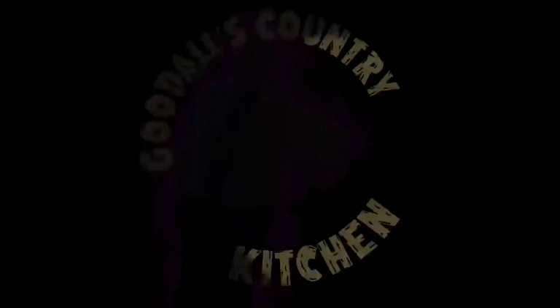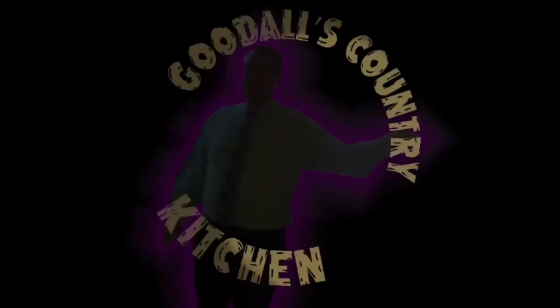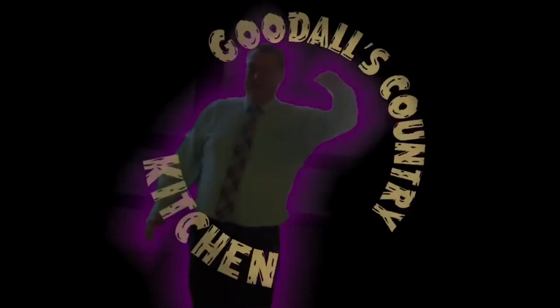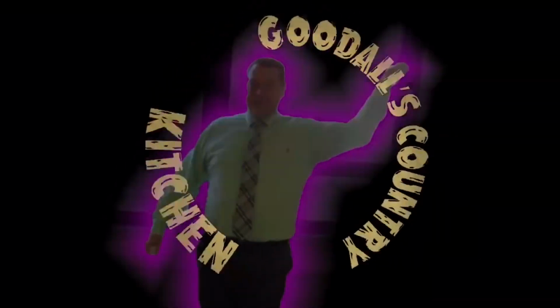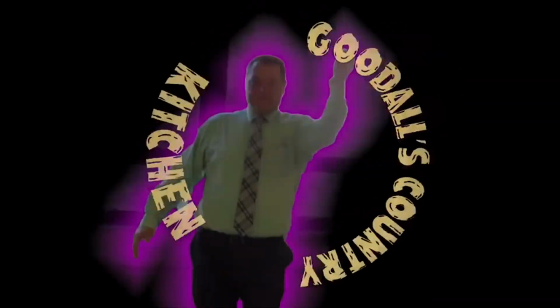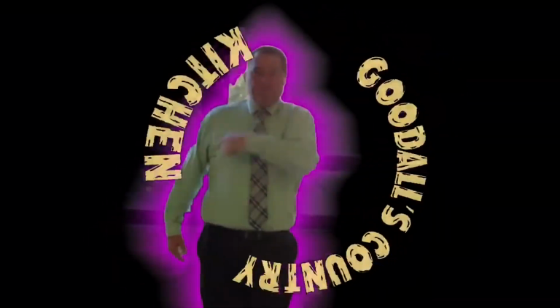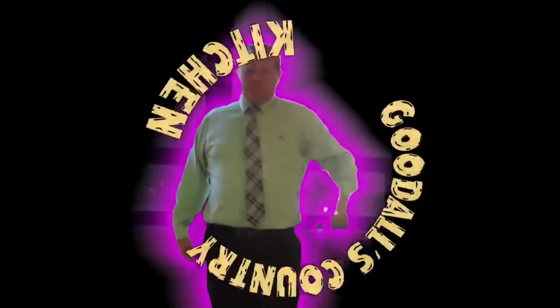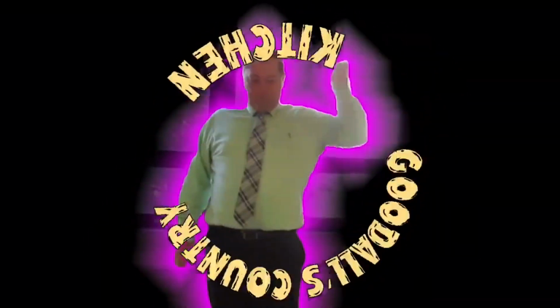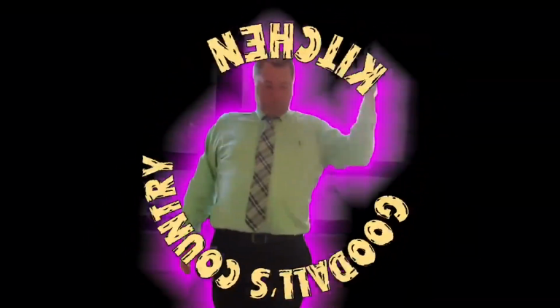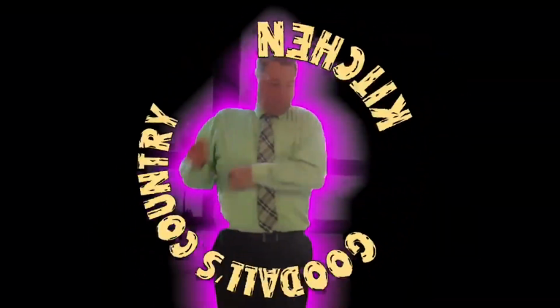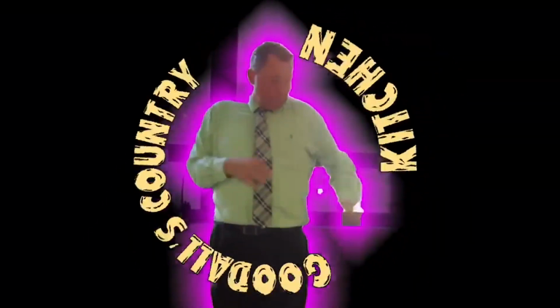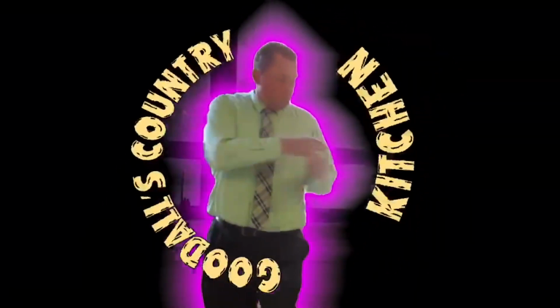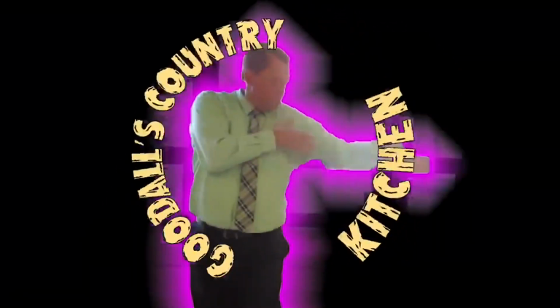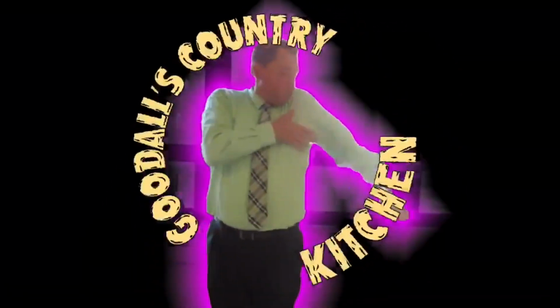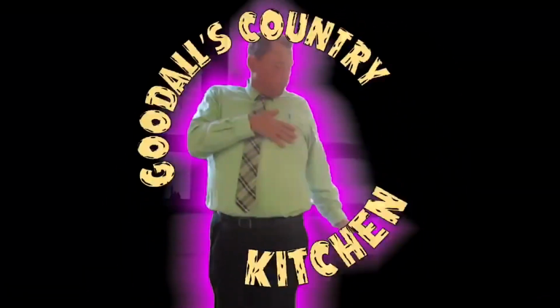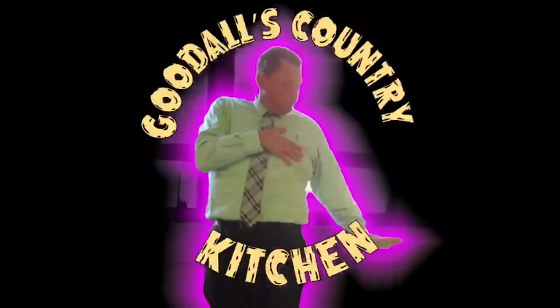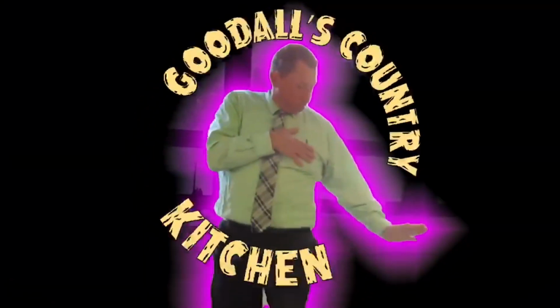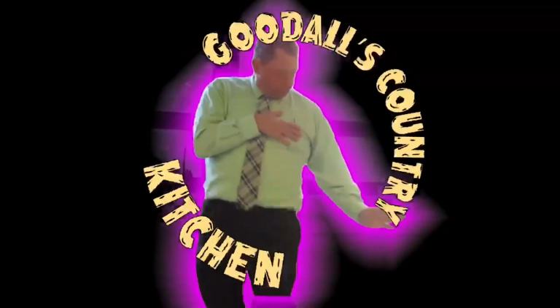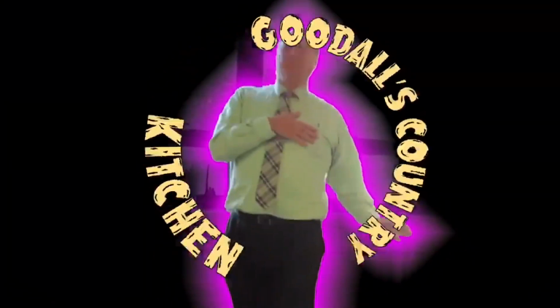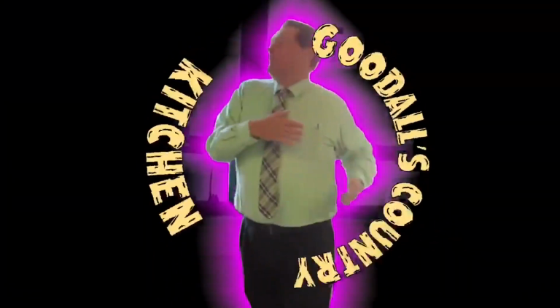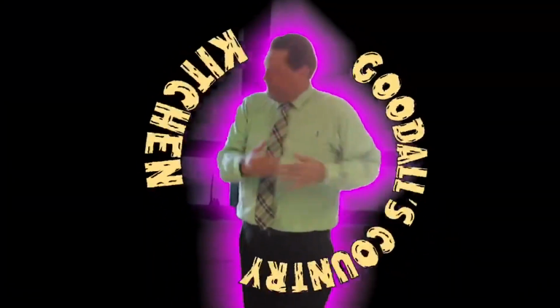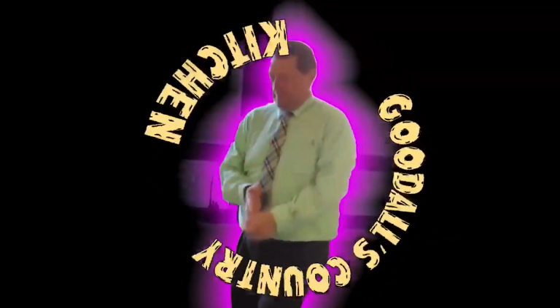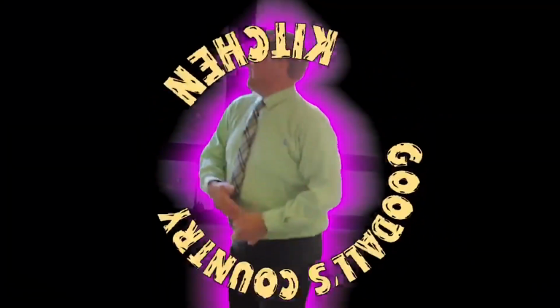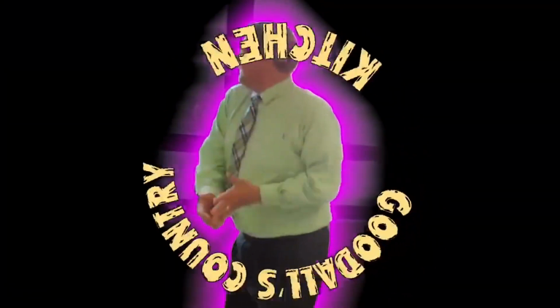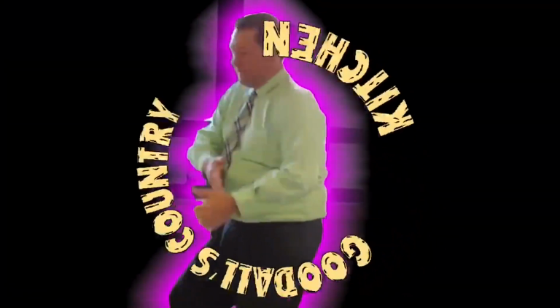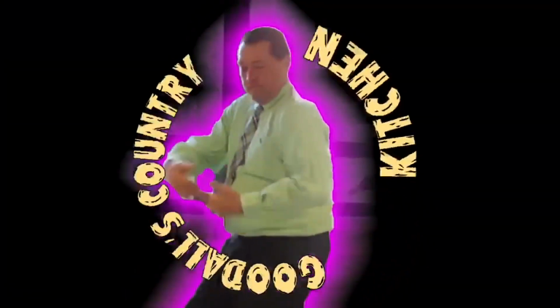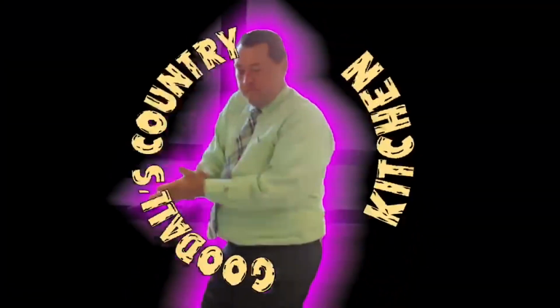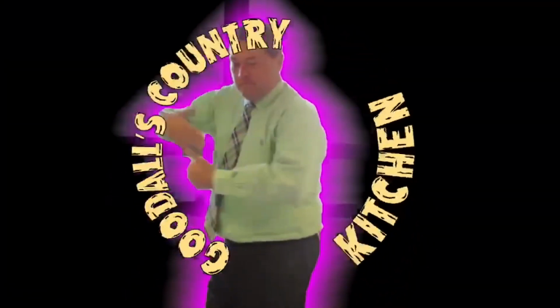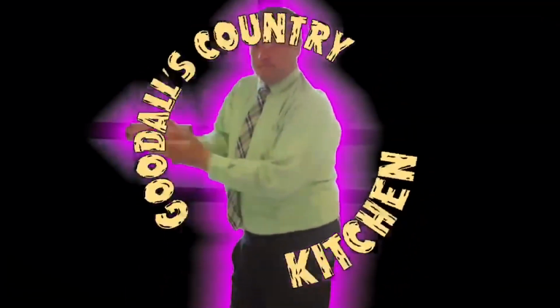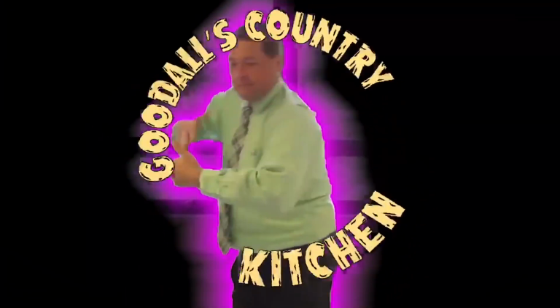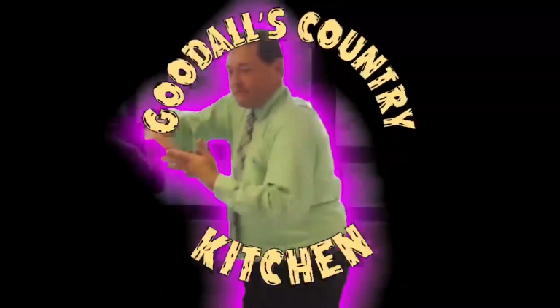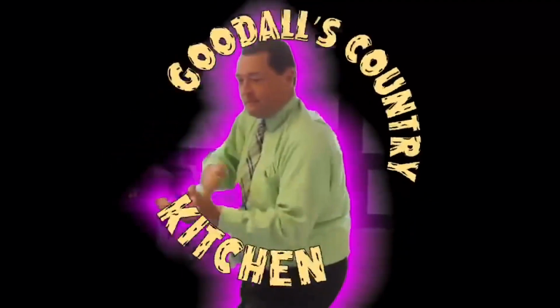Y'all know nothing about this. You need to pay attention. Sit back and relax. It's time for Goodall's Country Culture.